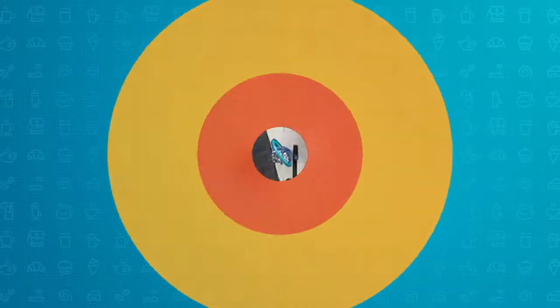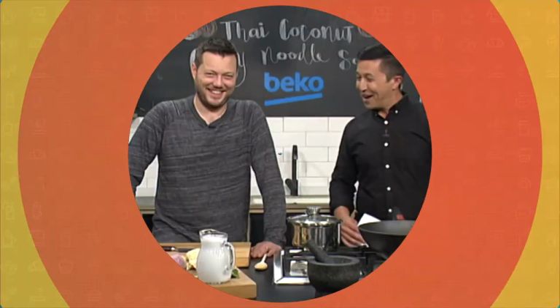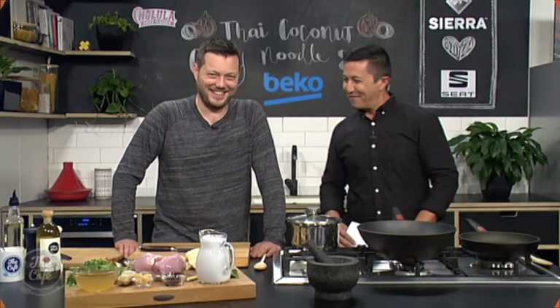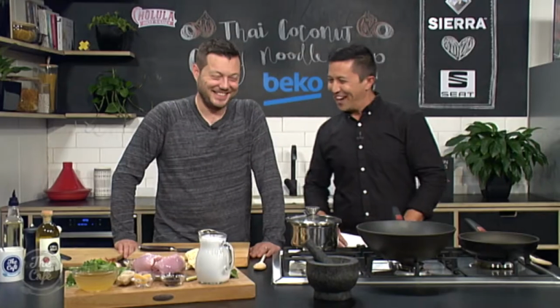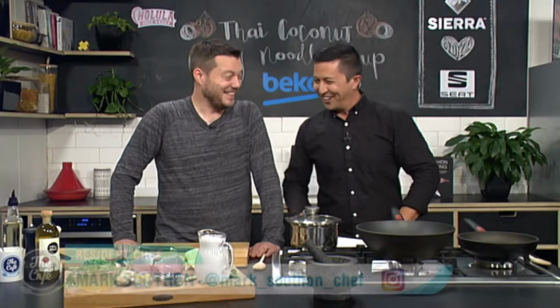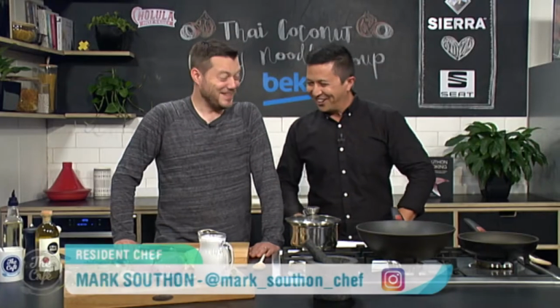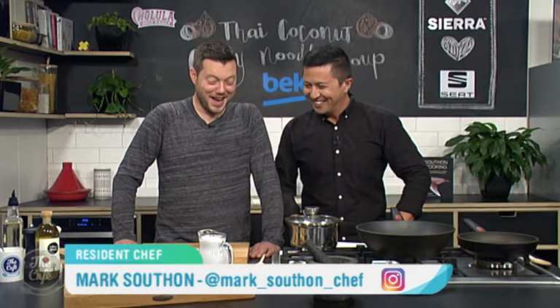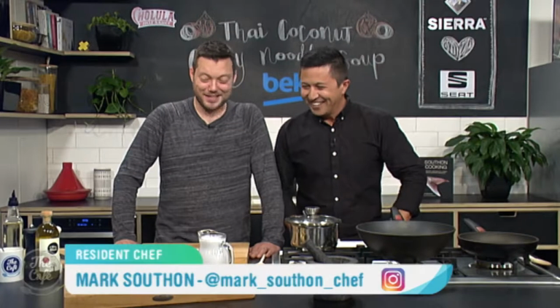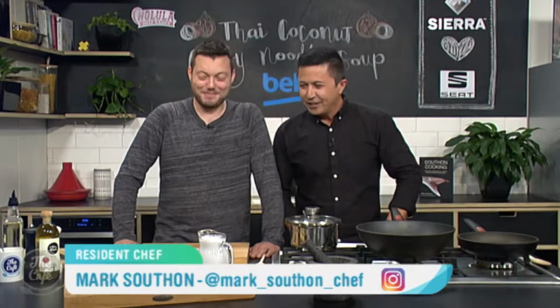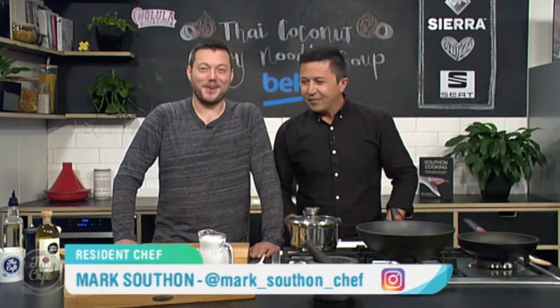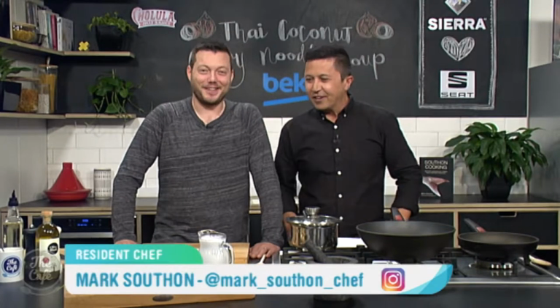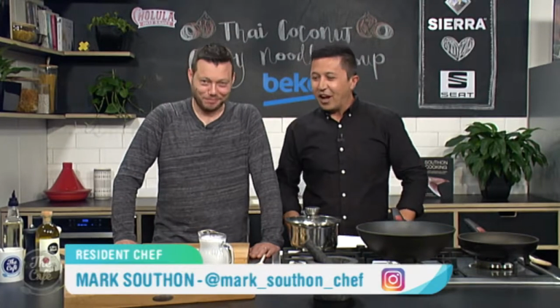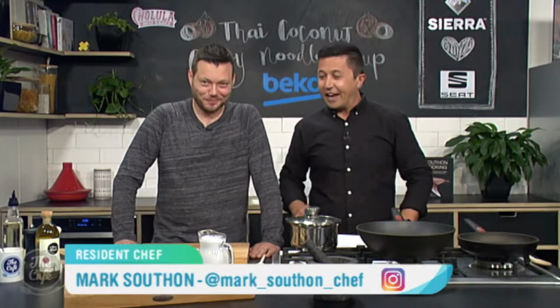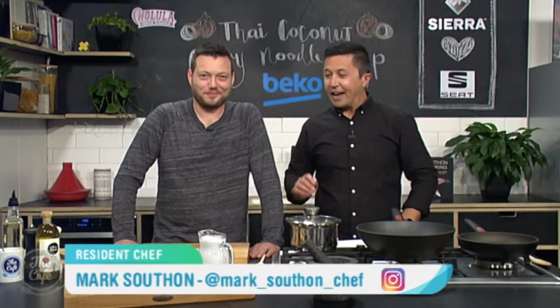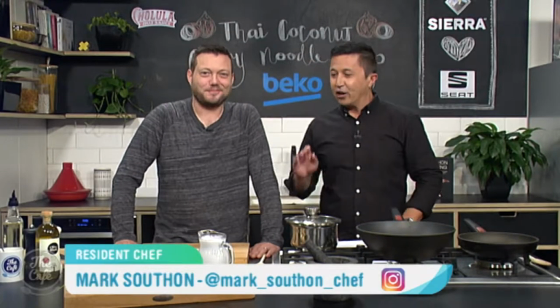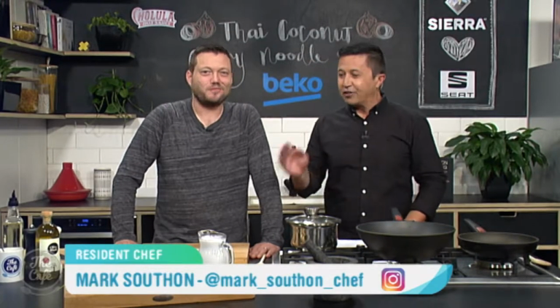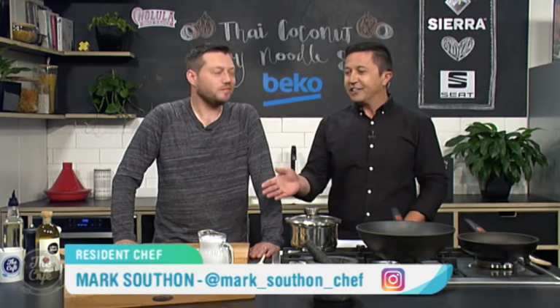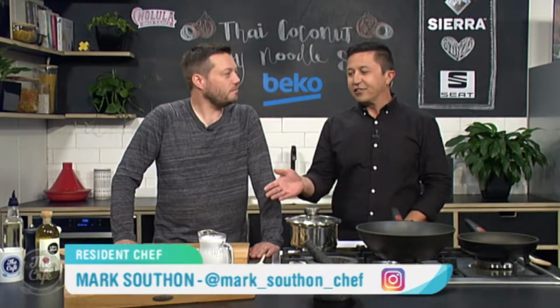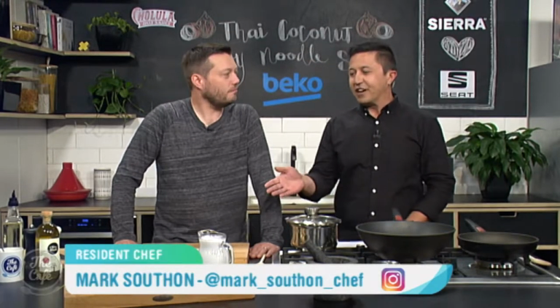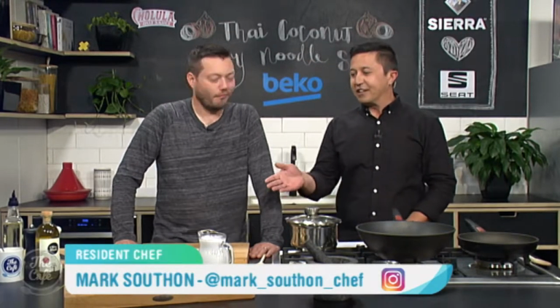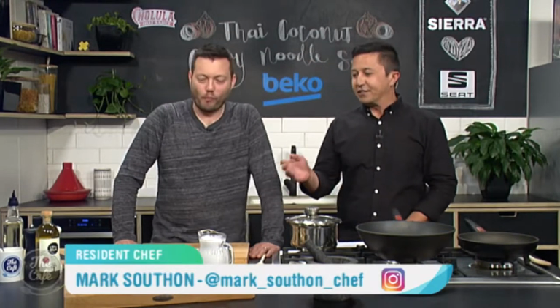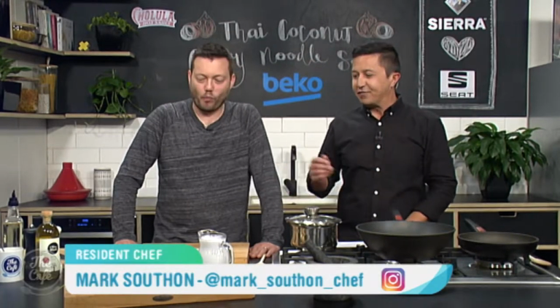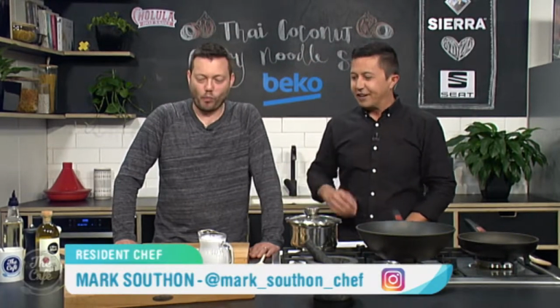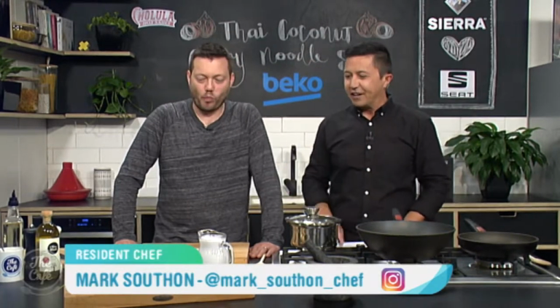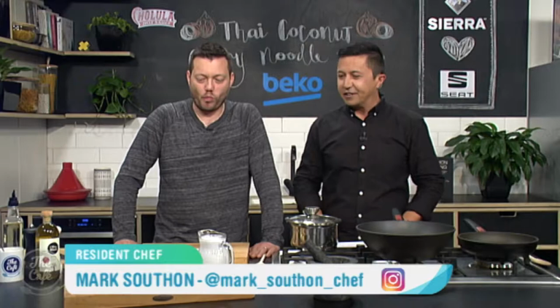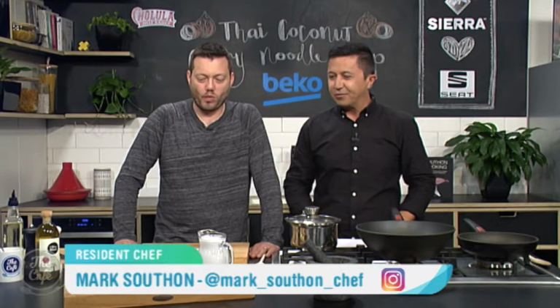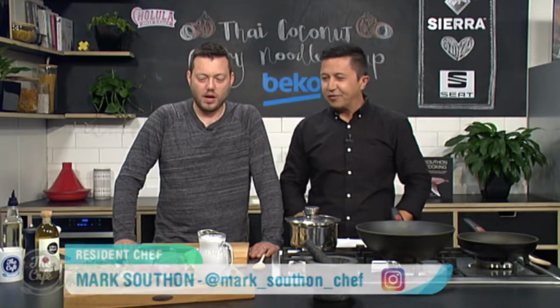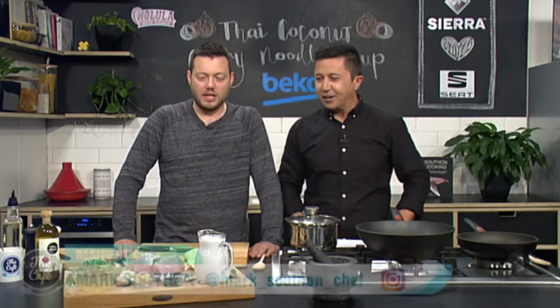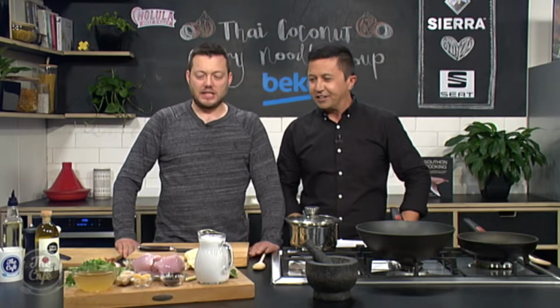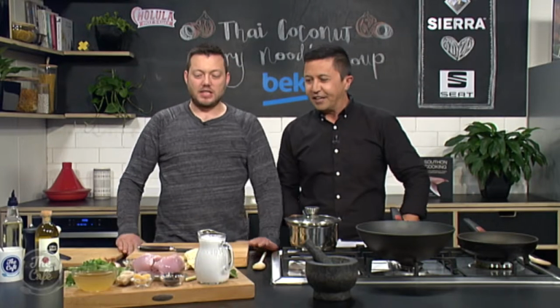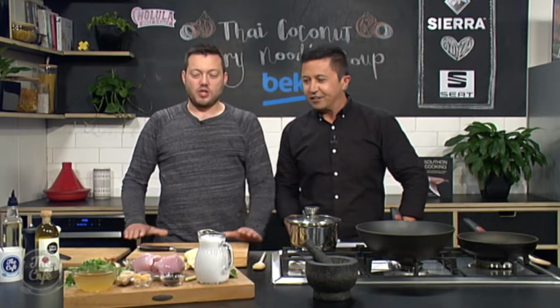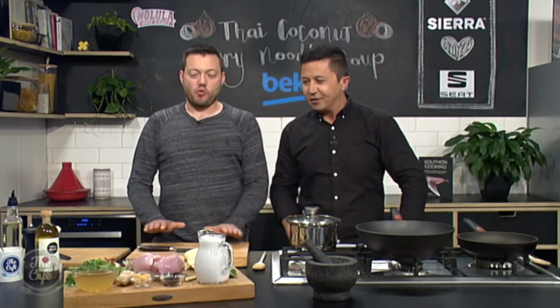How are you, Mark? You good? Yeah, good morning. Okay, look at these ingredients in front of us. What have we got? Take us through it.